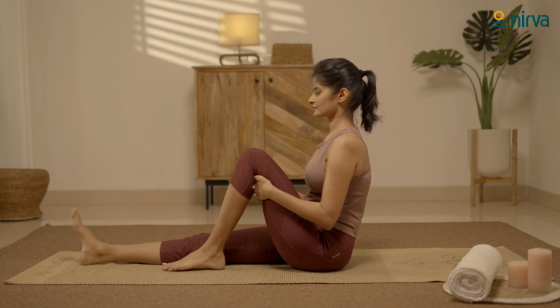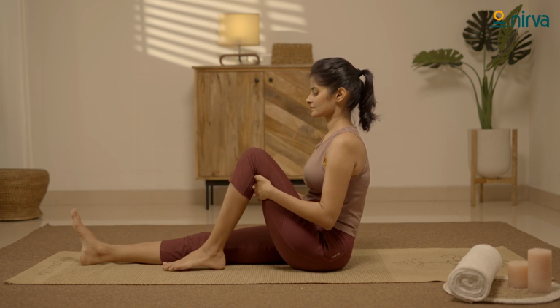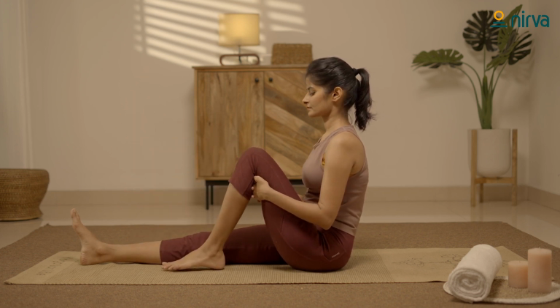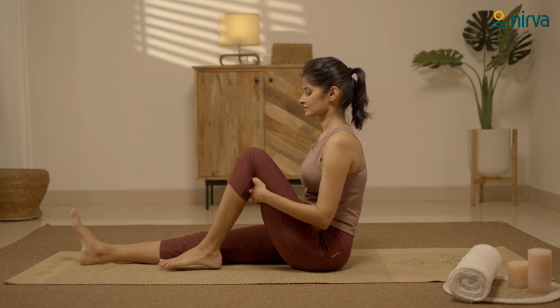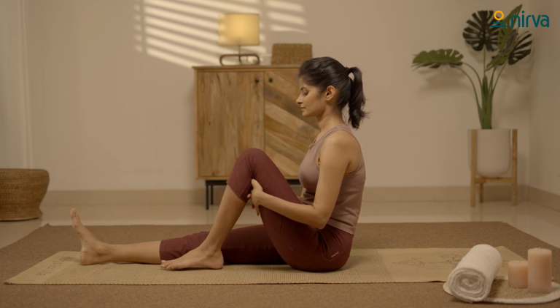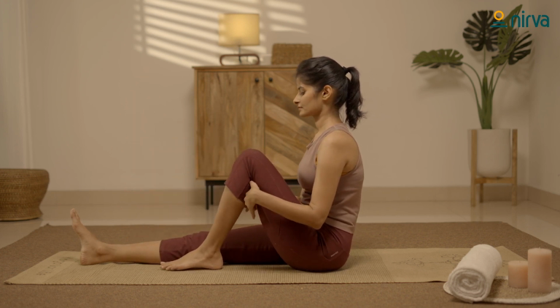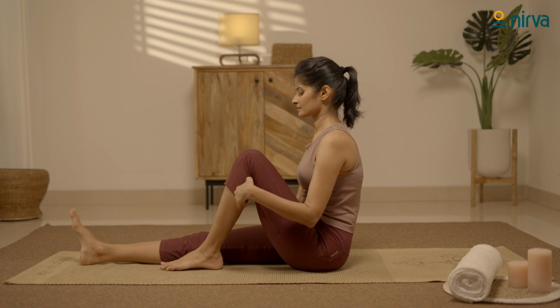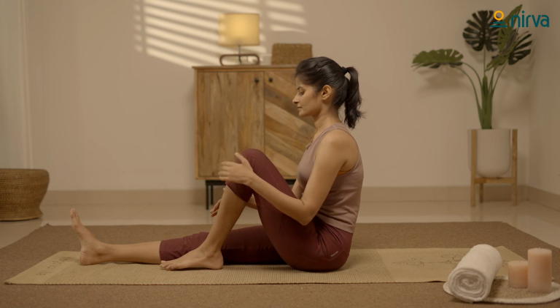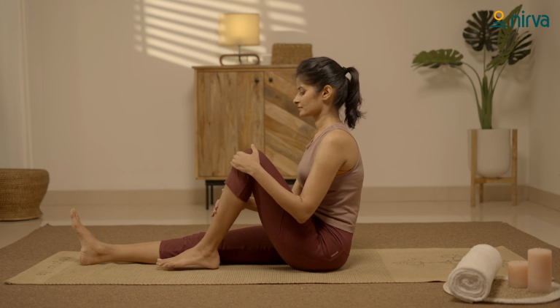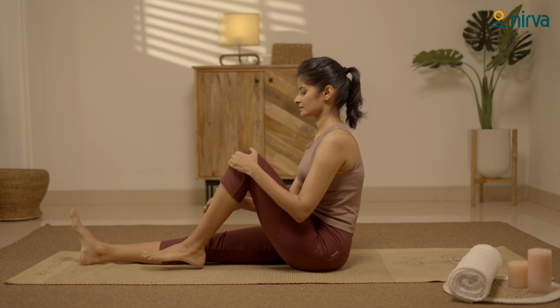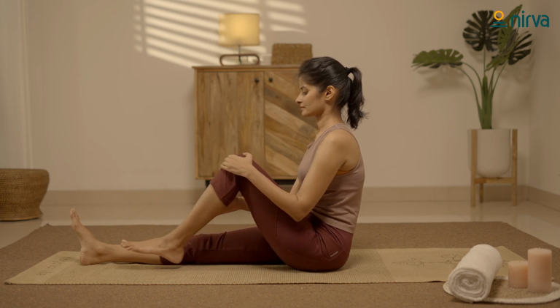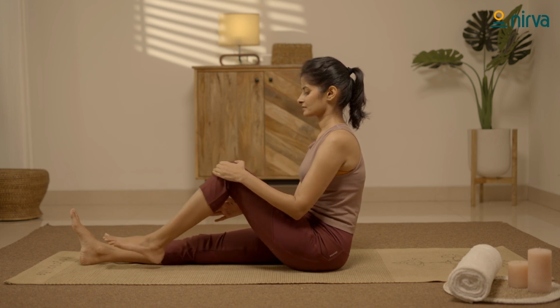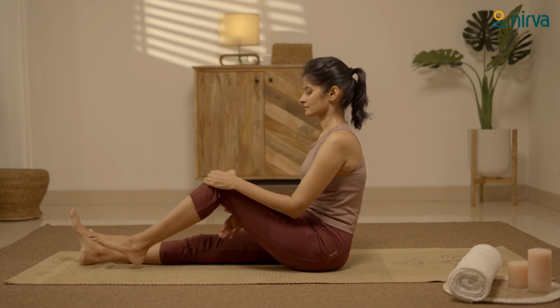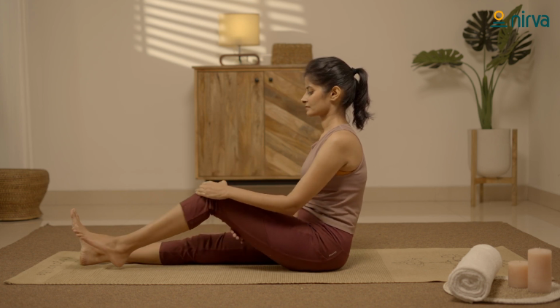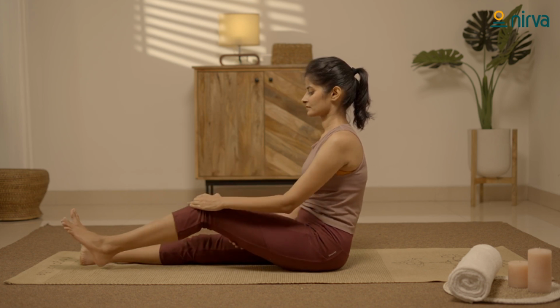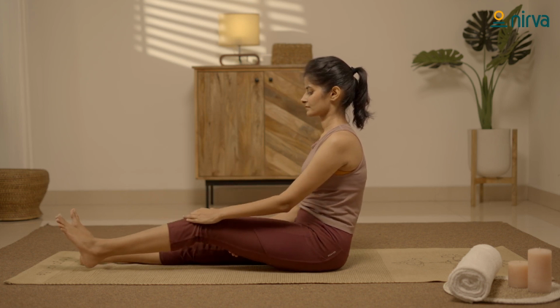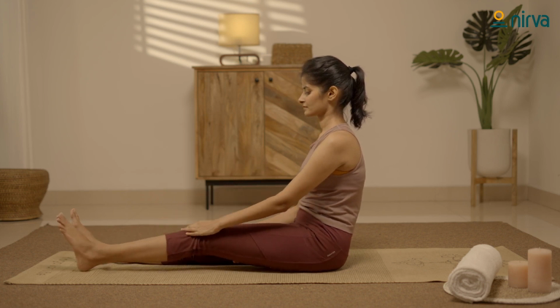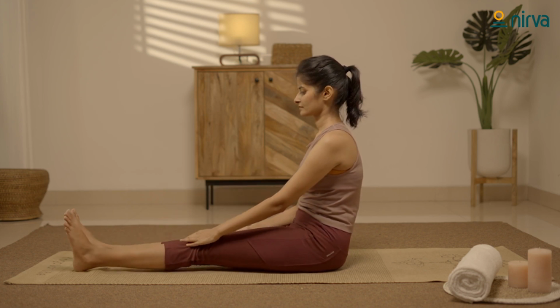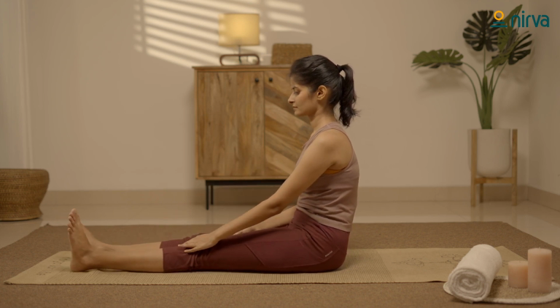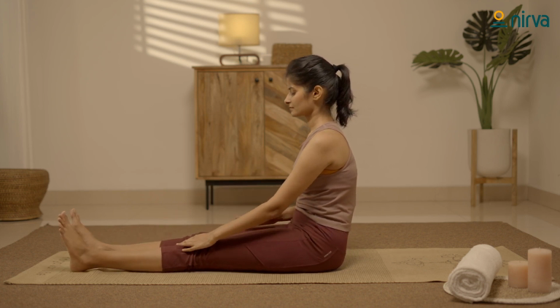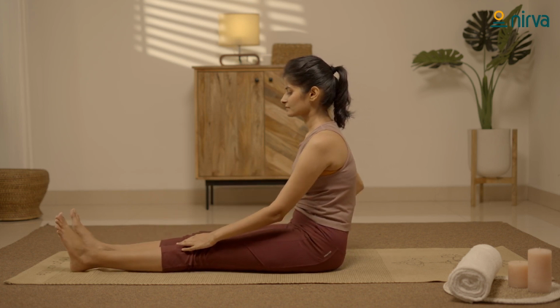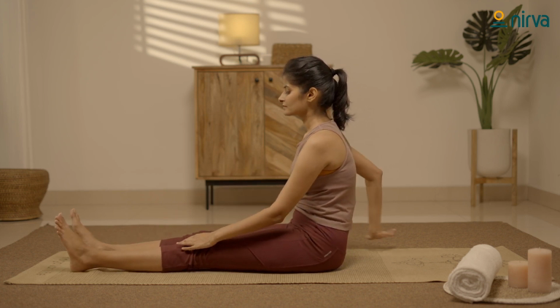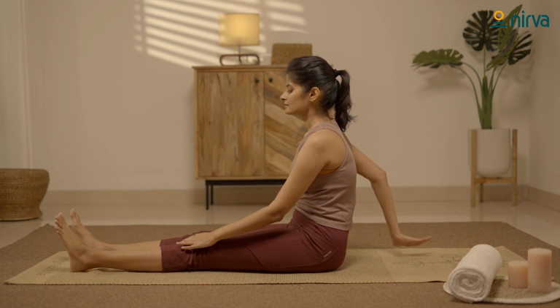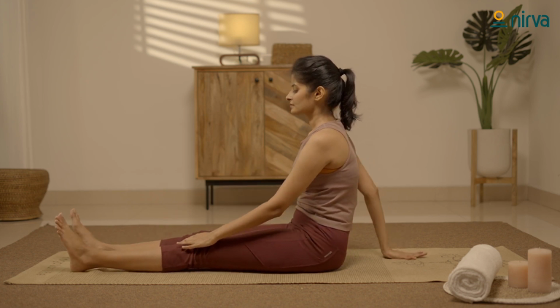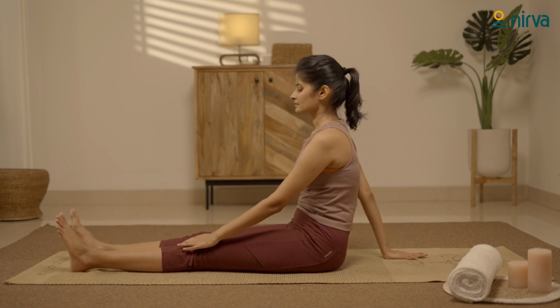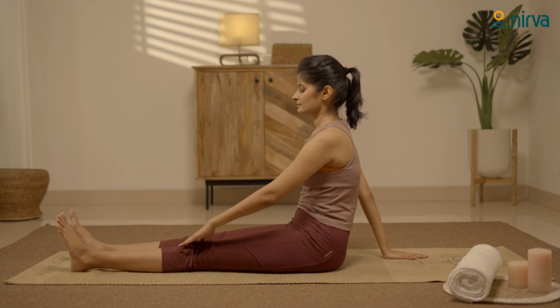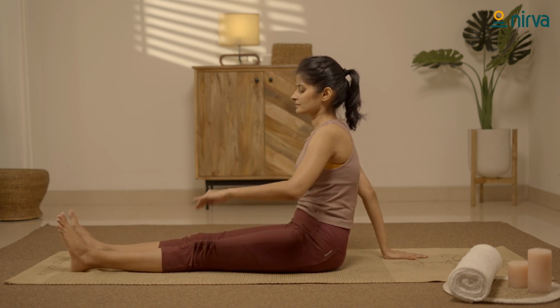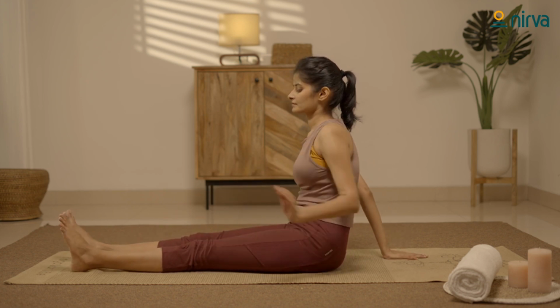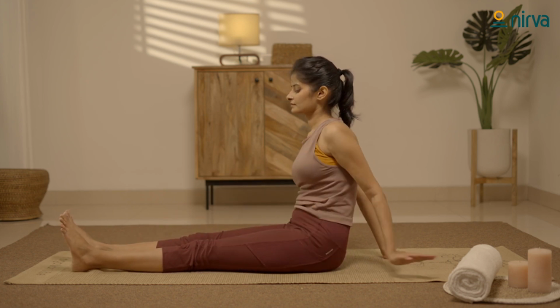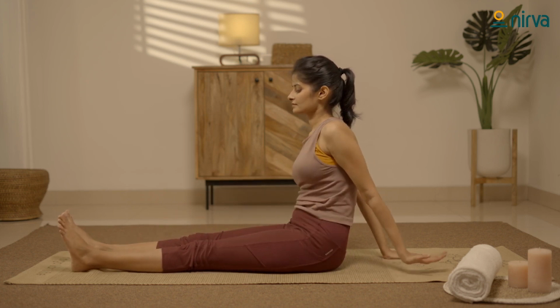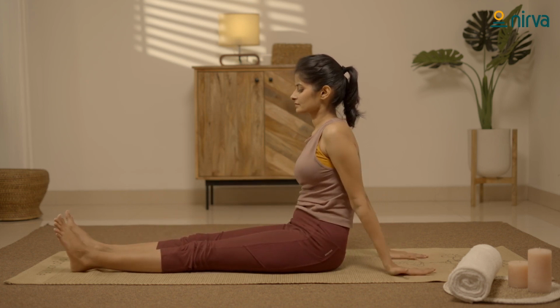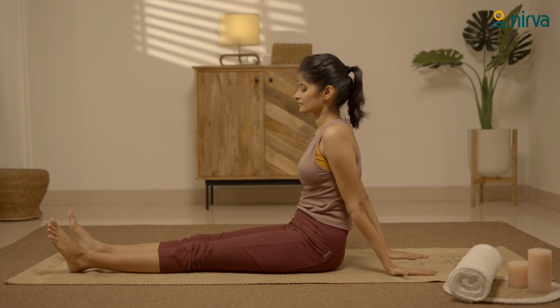Slowly release the pose. Straighten your knees, put your hands behind you and relax.